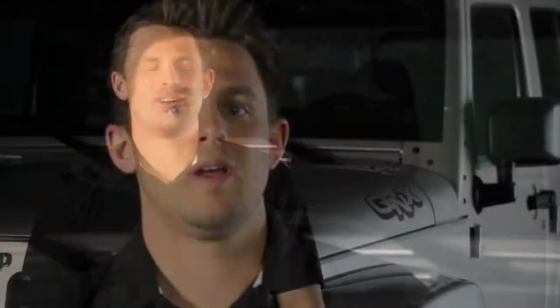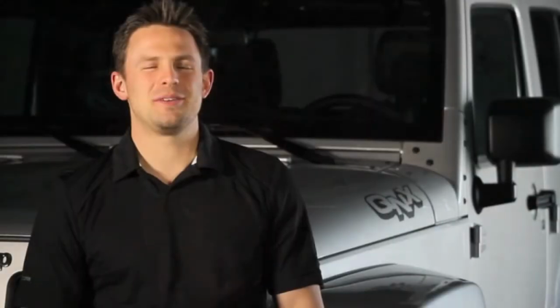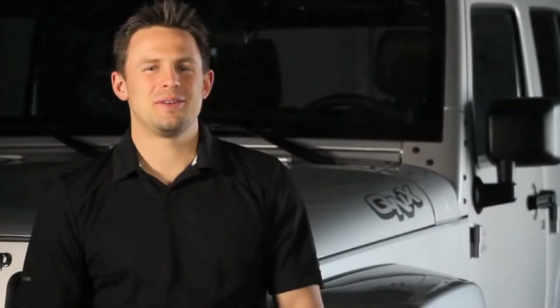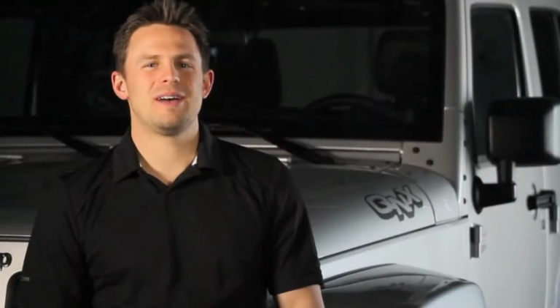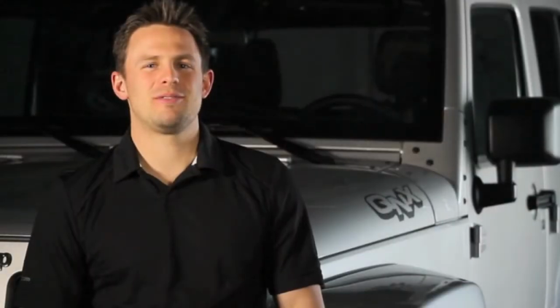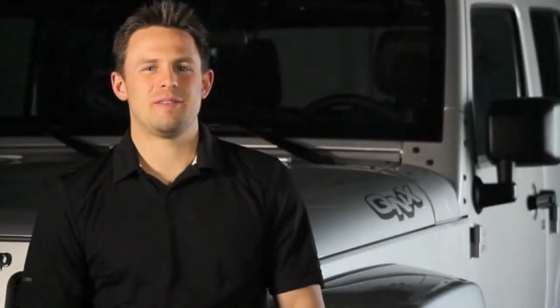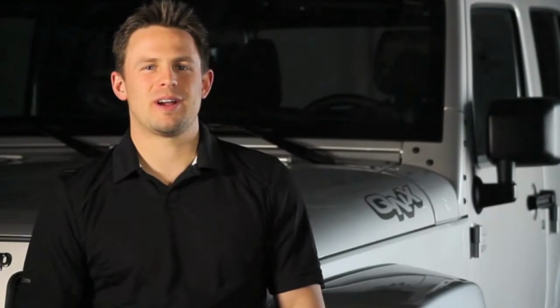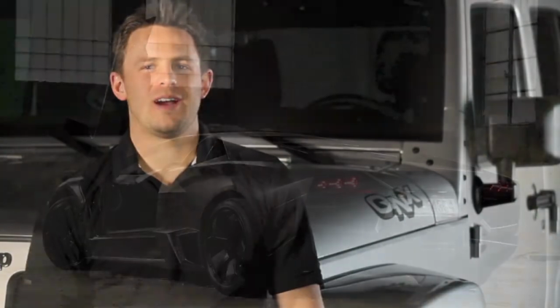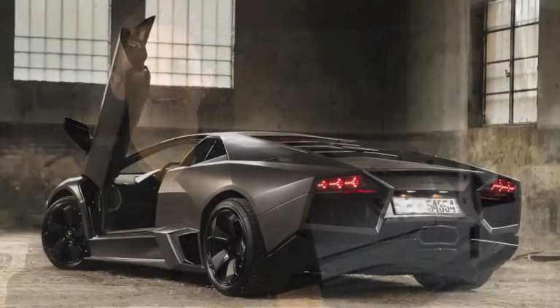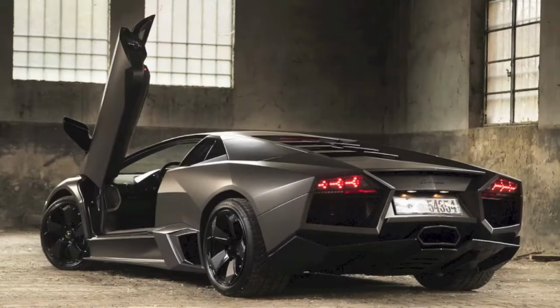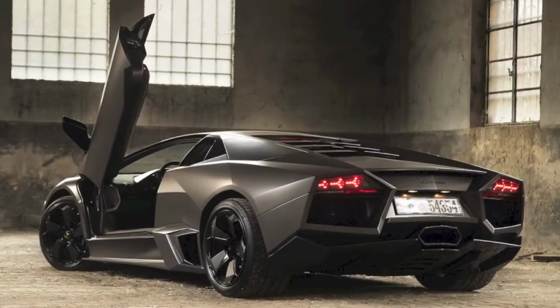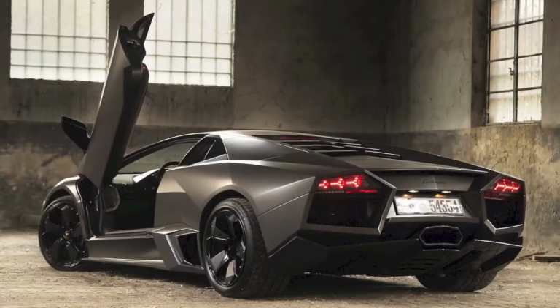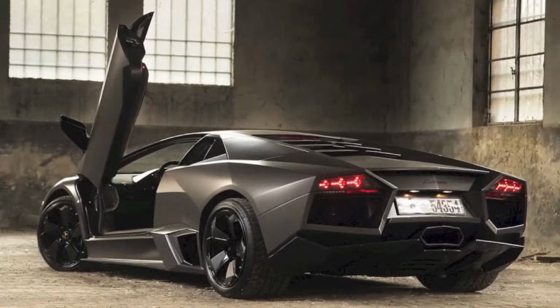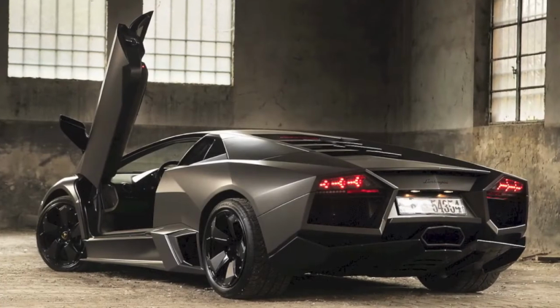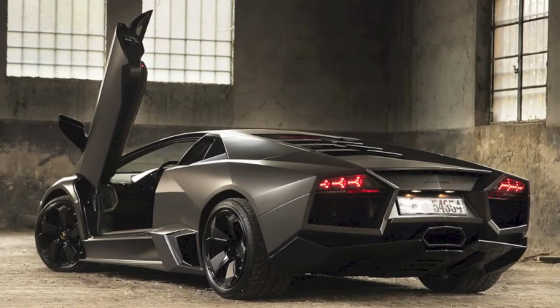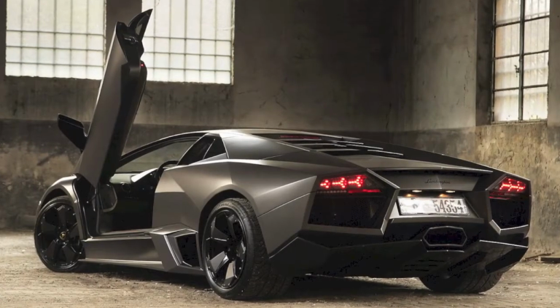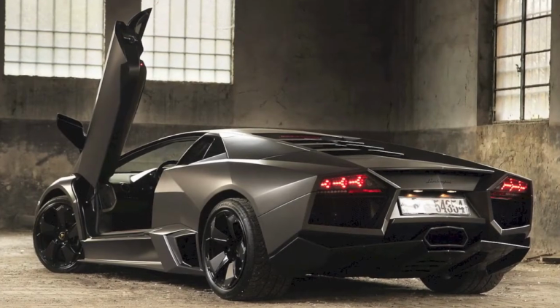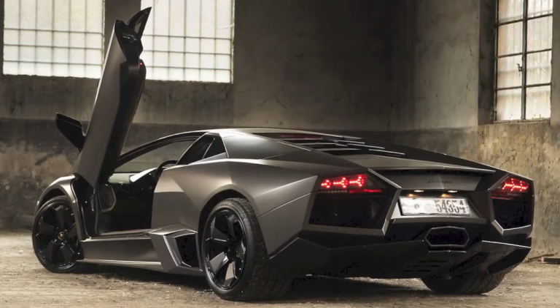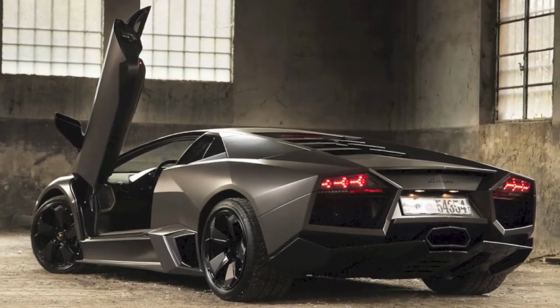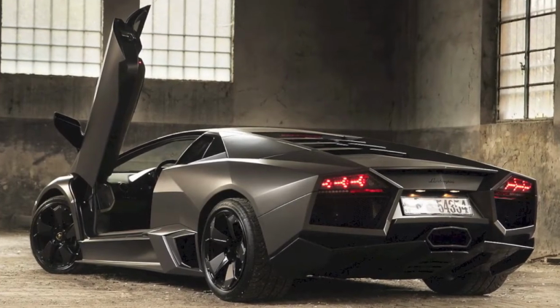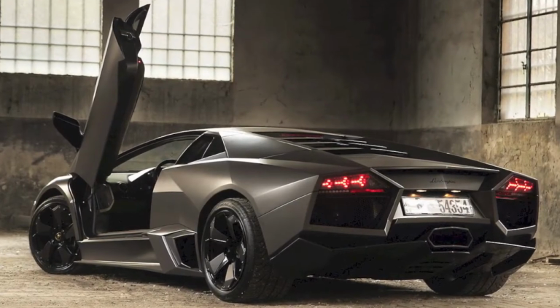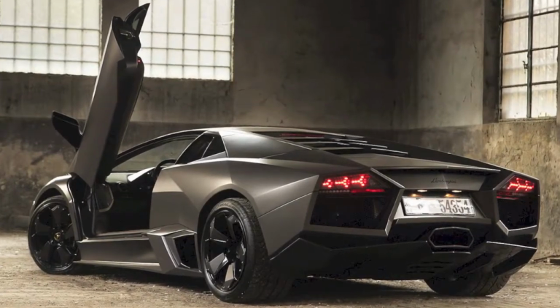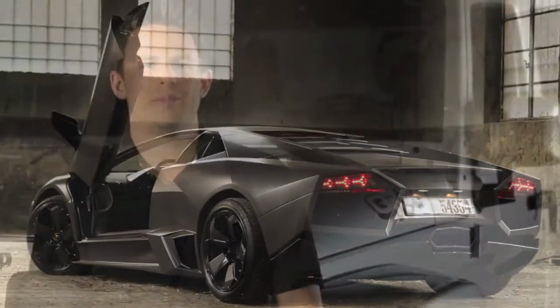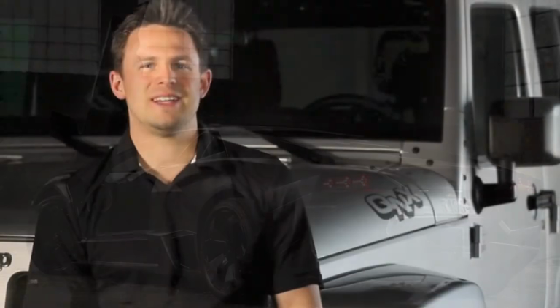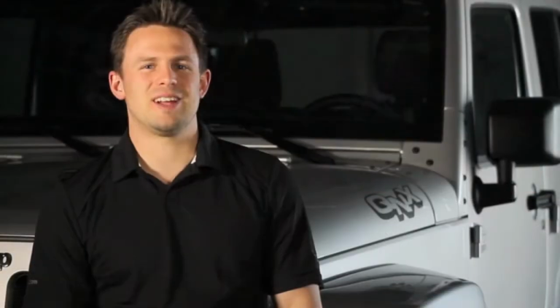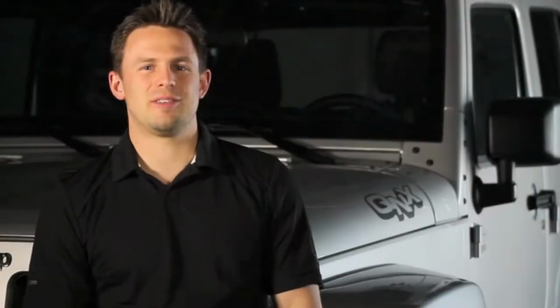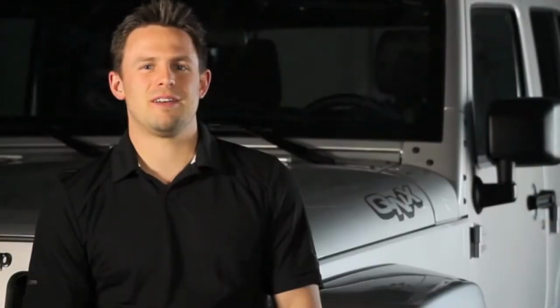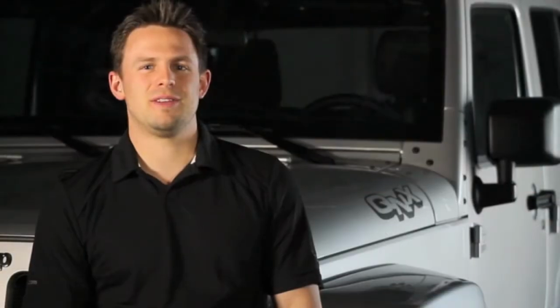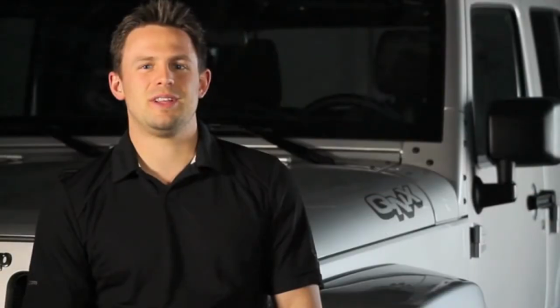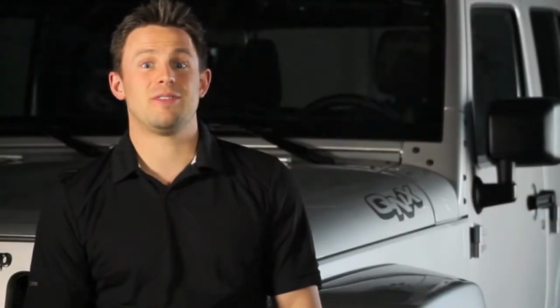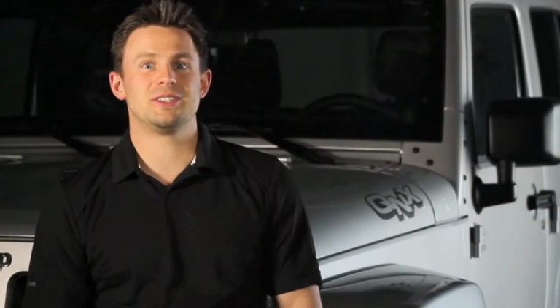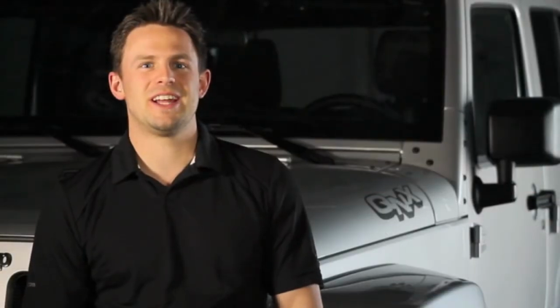I do have a favorite car. Mine is the Lamborghini Reventon, which is based off an F-15 fighter jet.